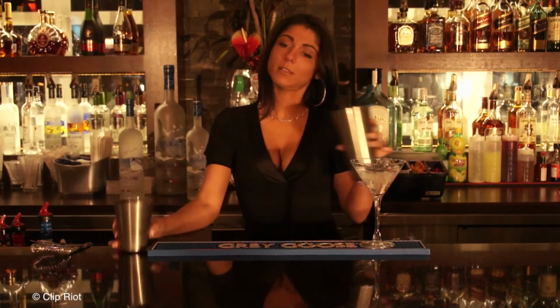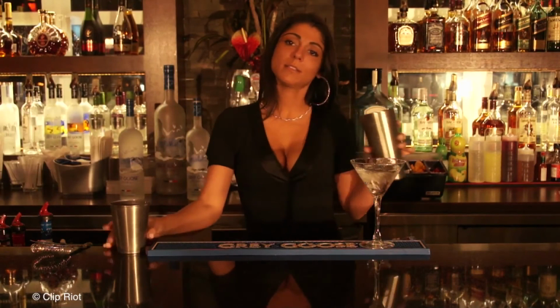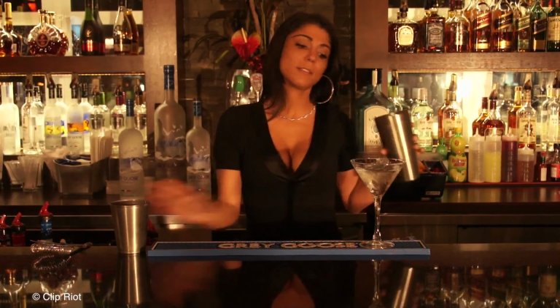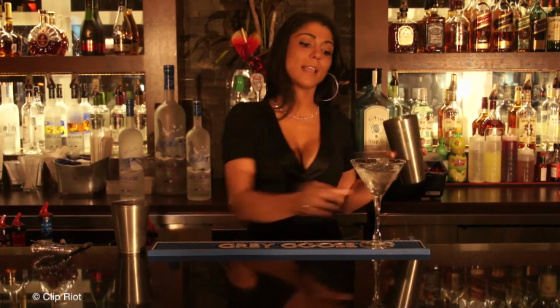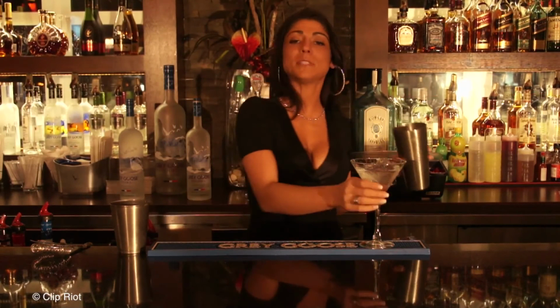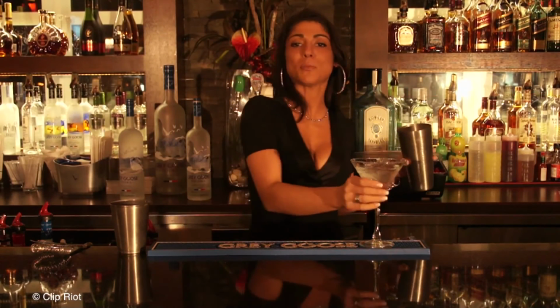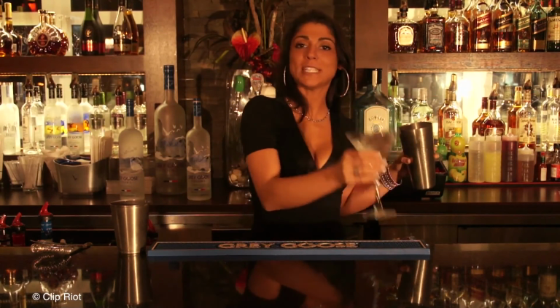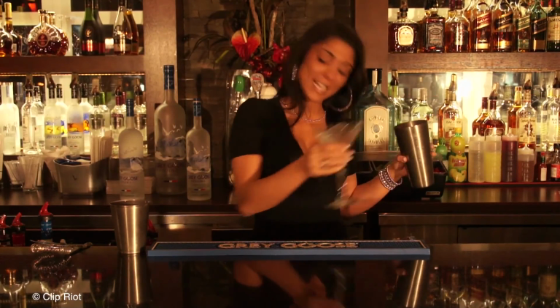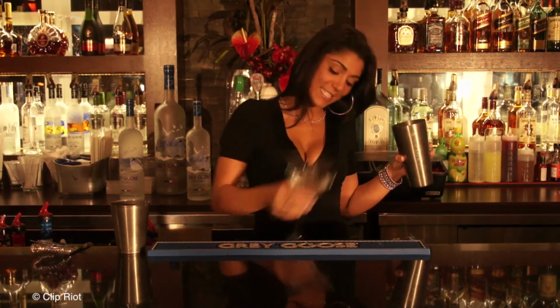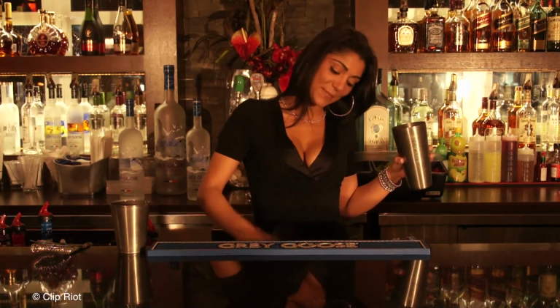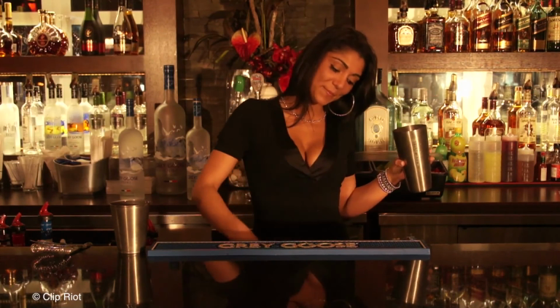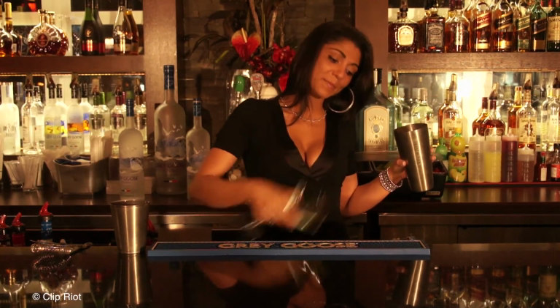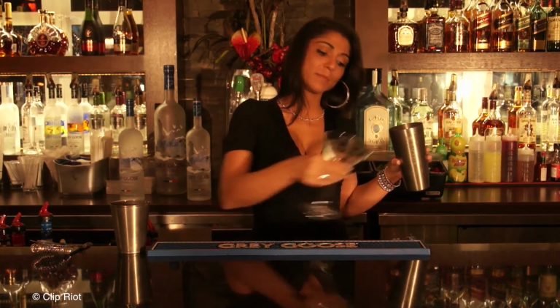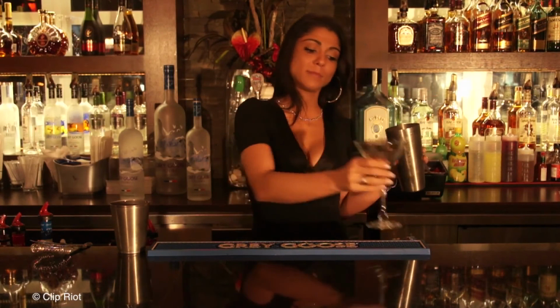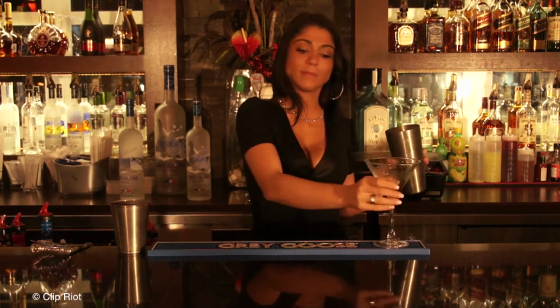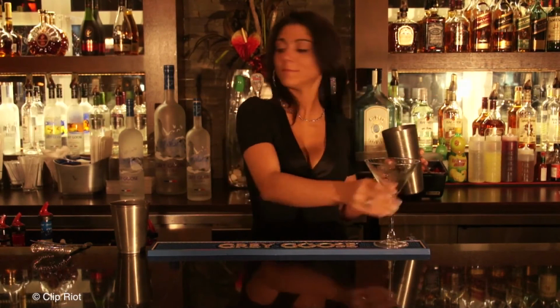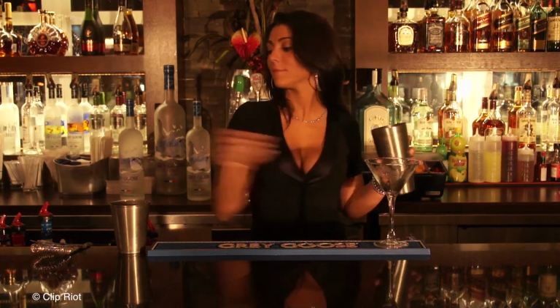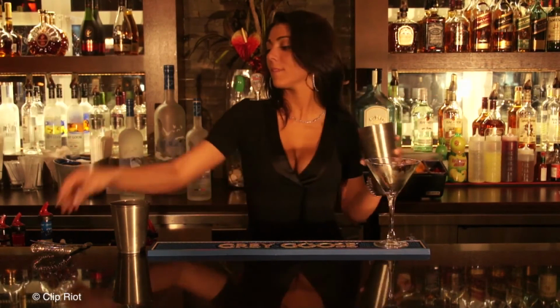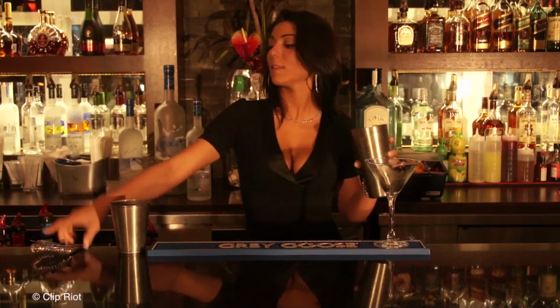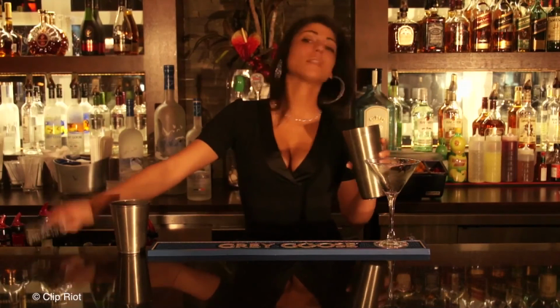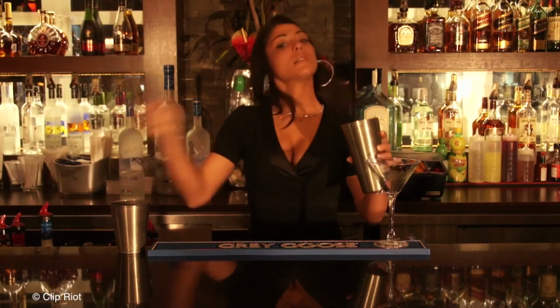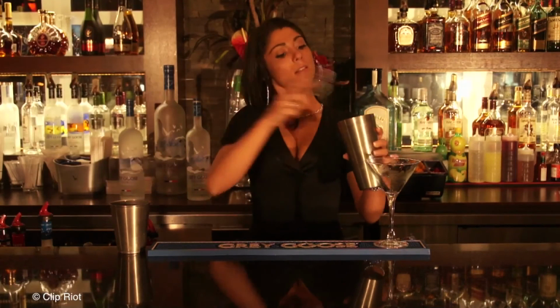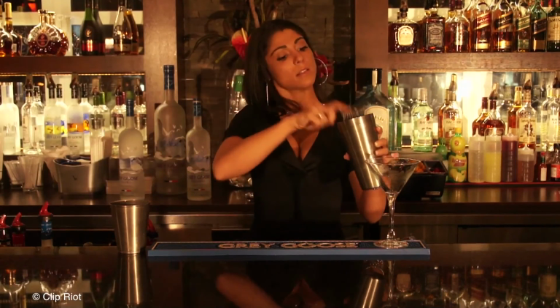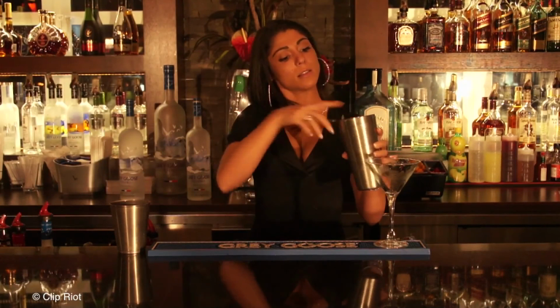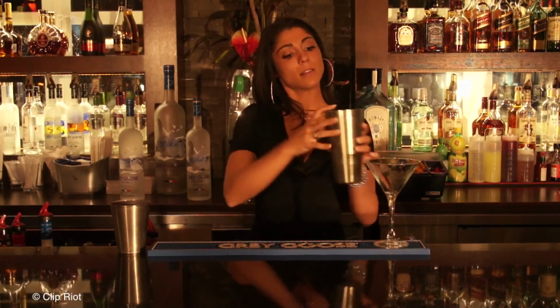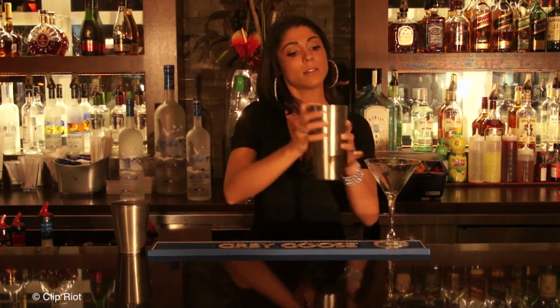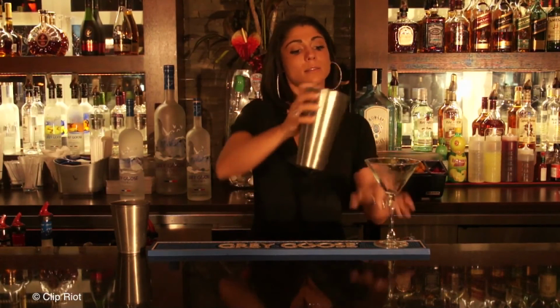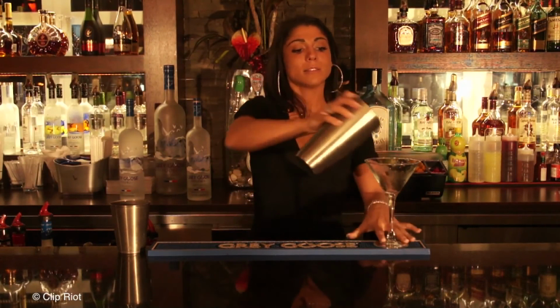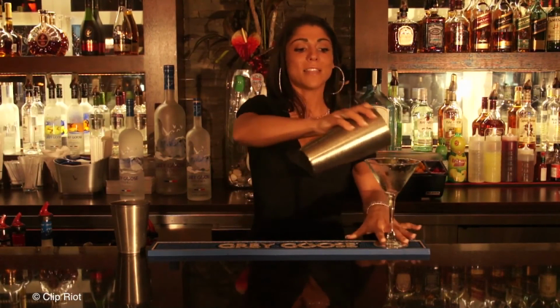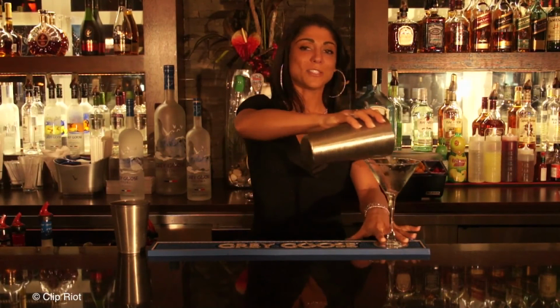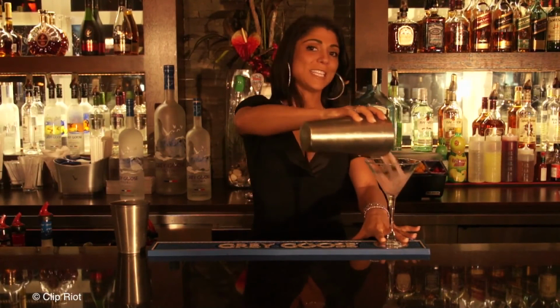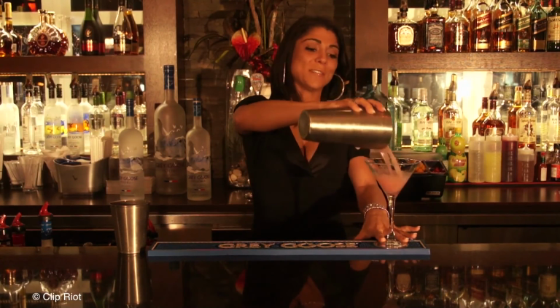Shake. Empty your martini. And there's your lychee.